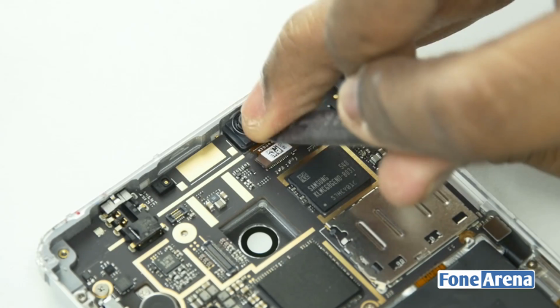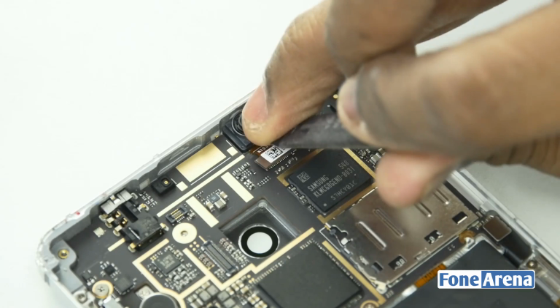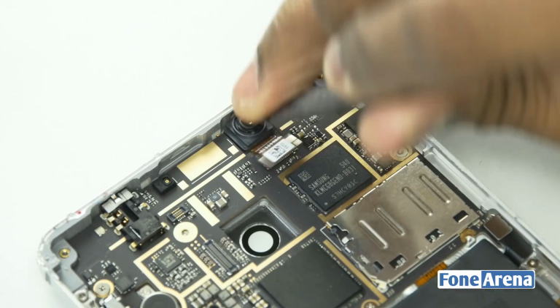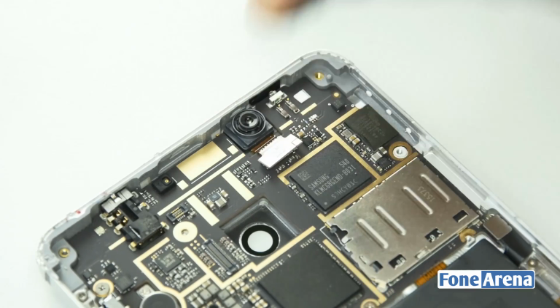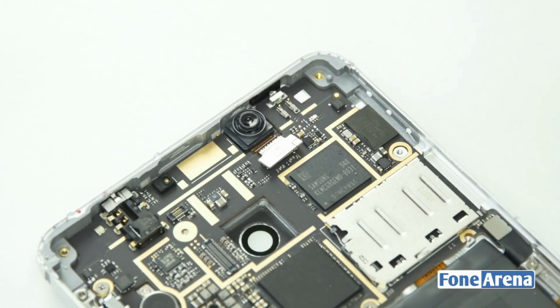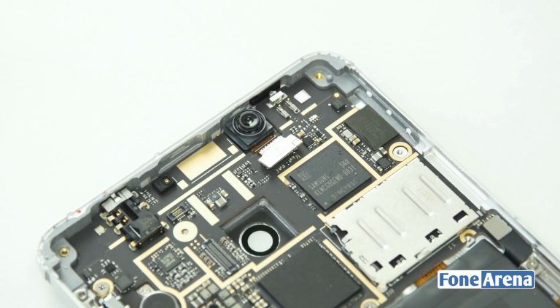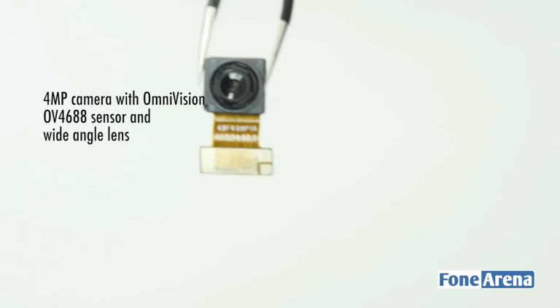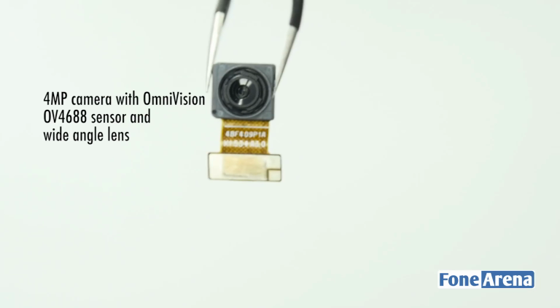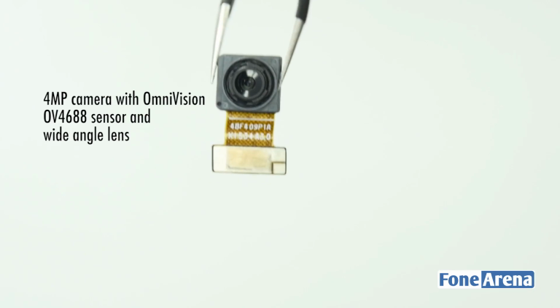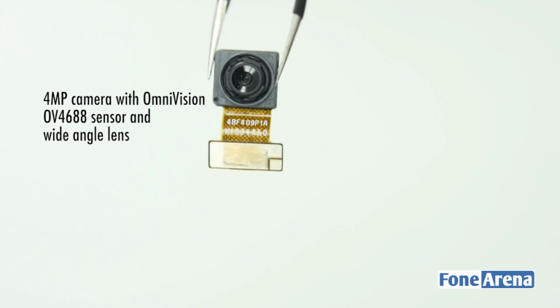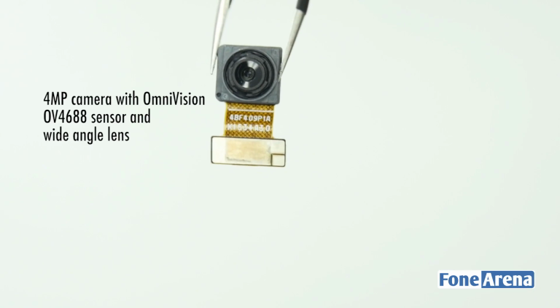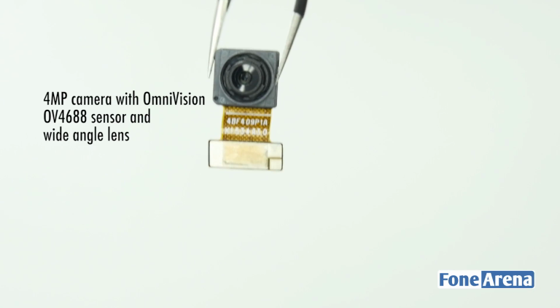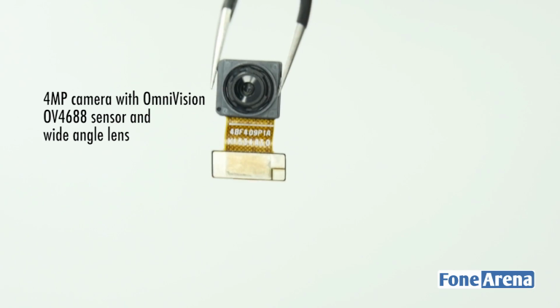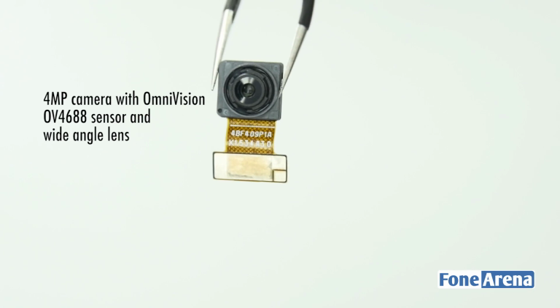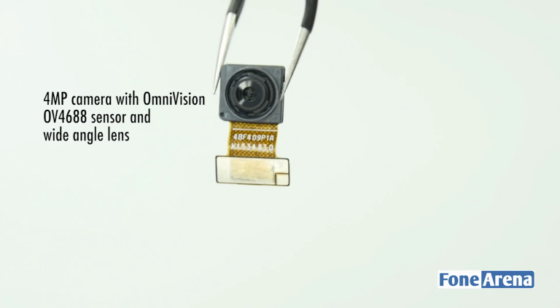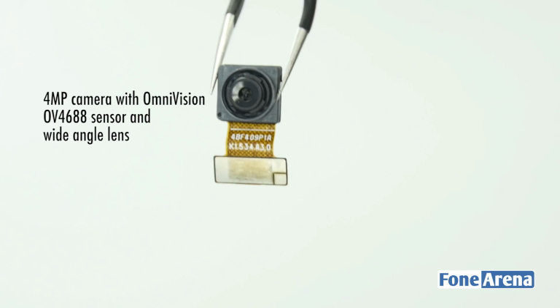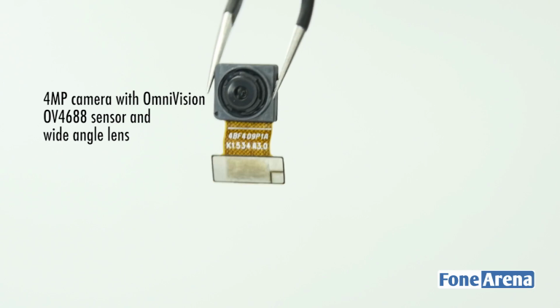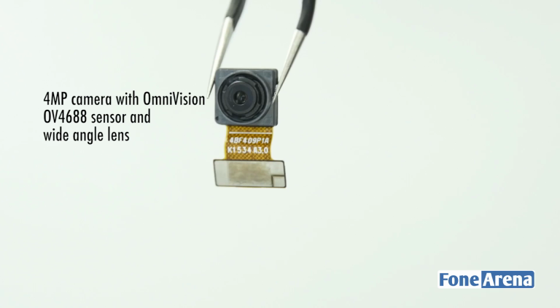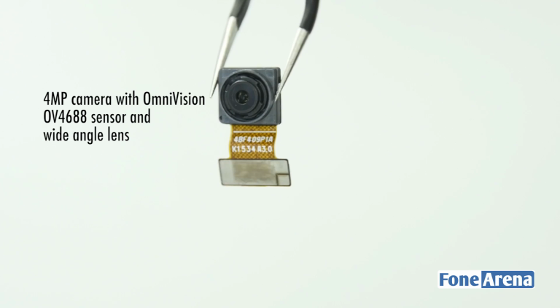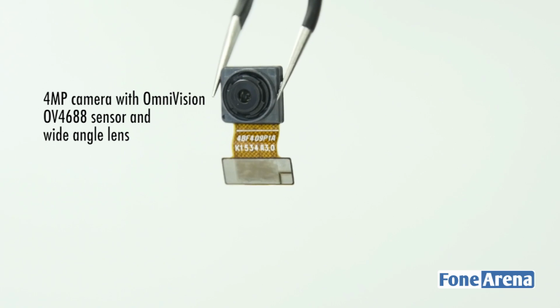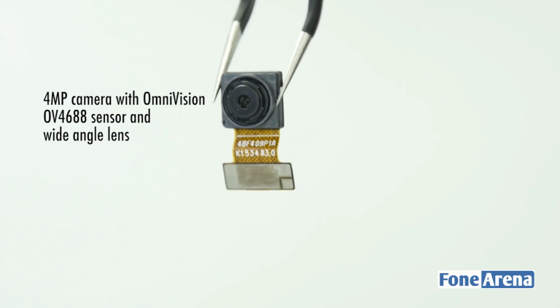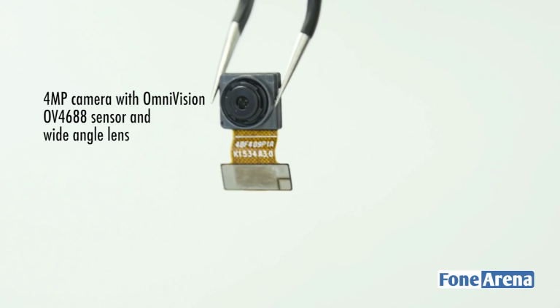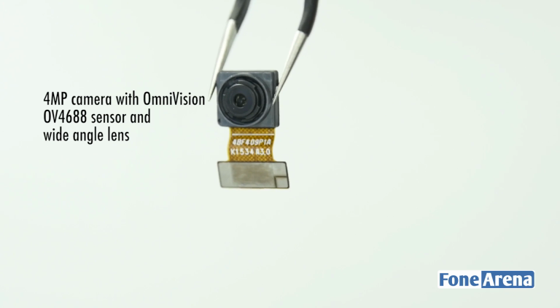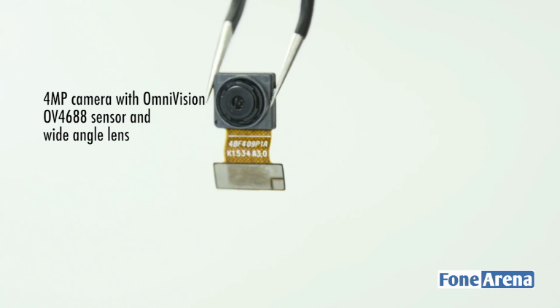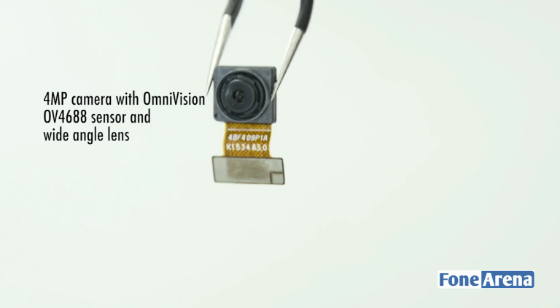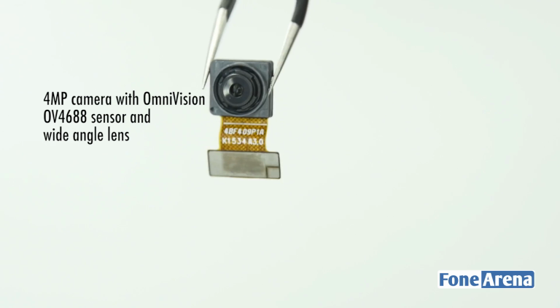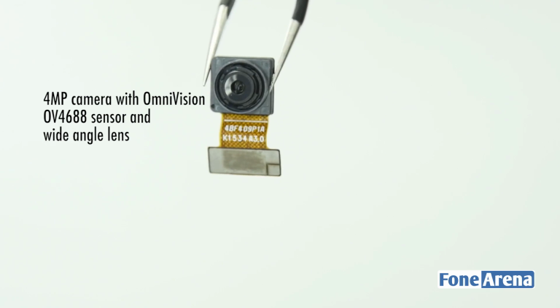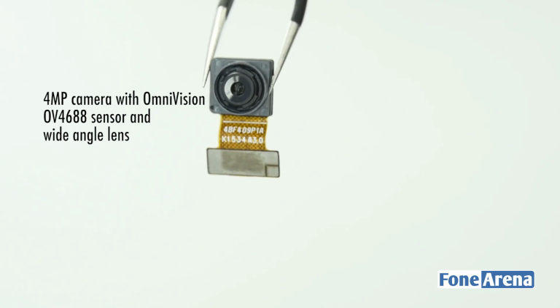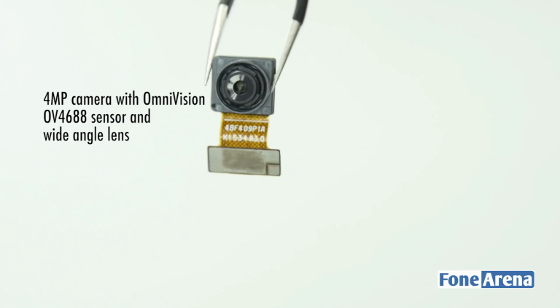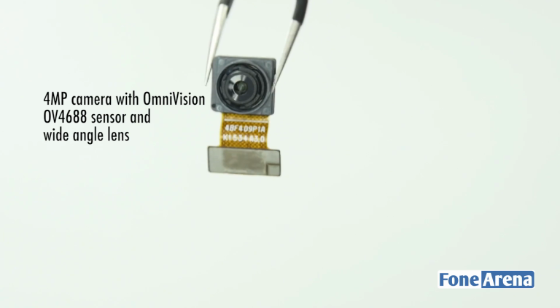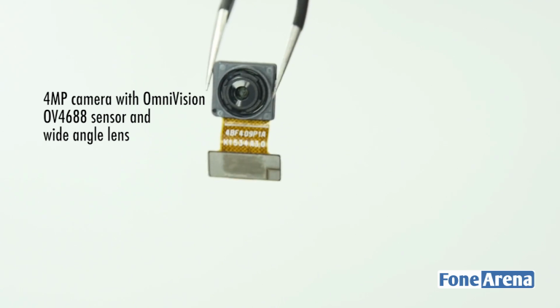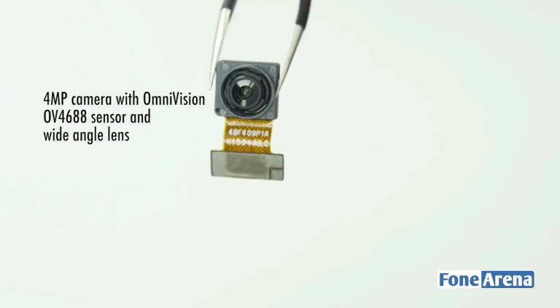The front camera has a 4MP Omnivision OV4688 sensor with a wide-angle lens.